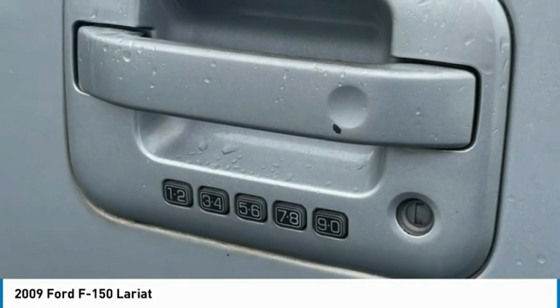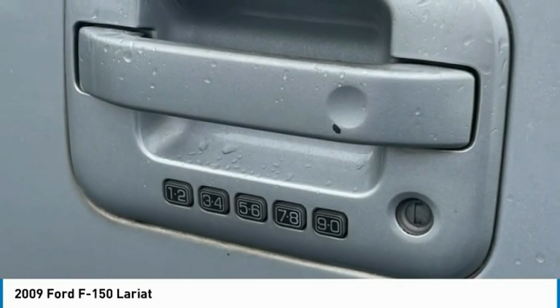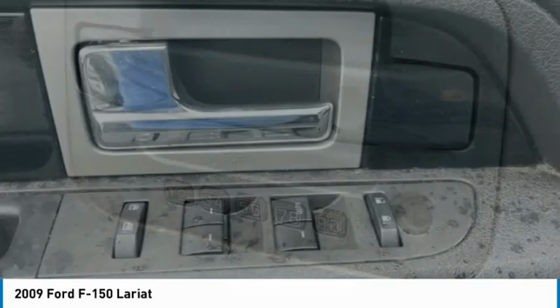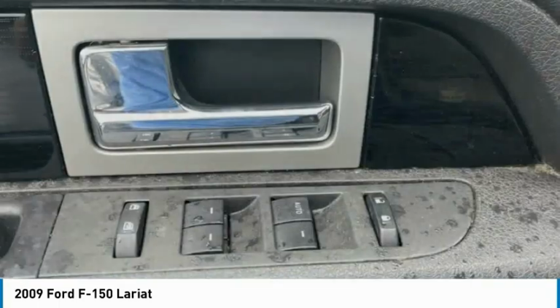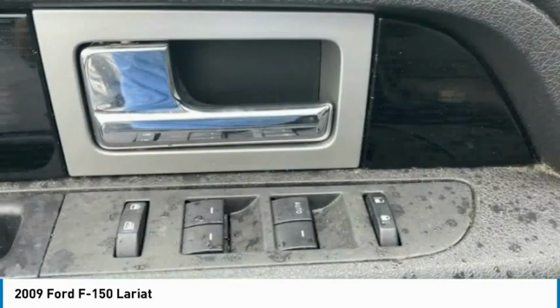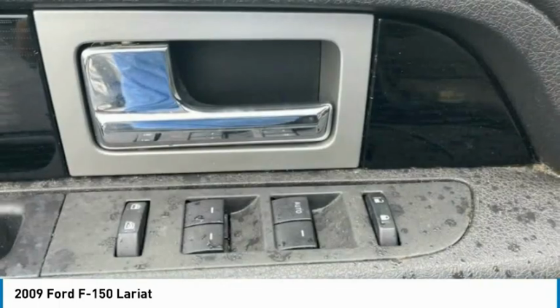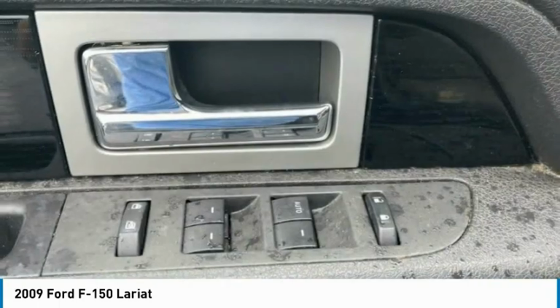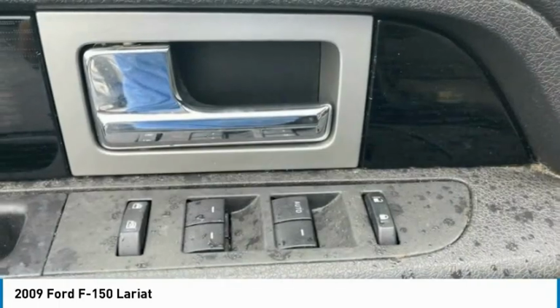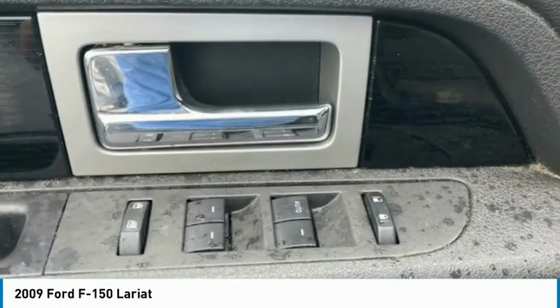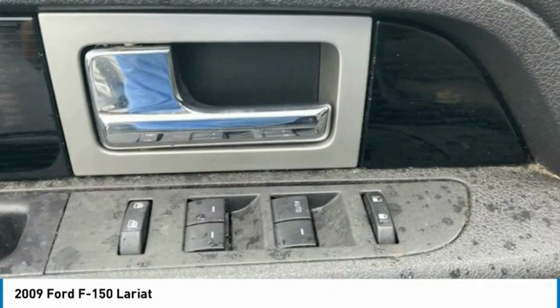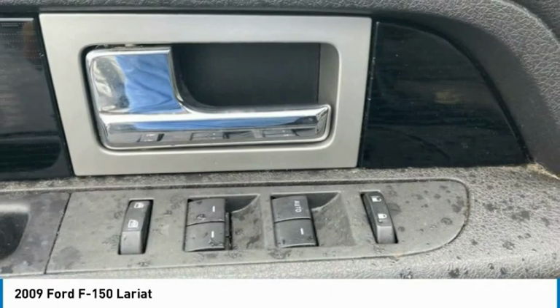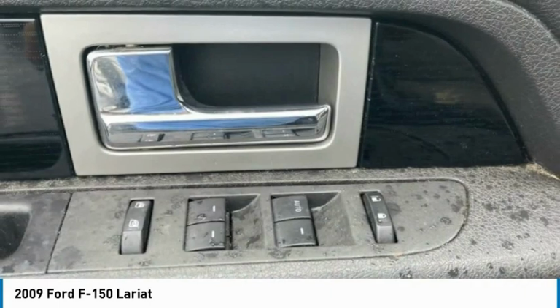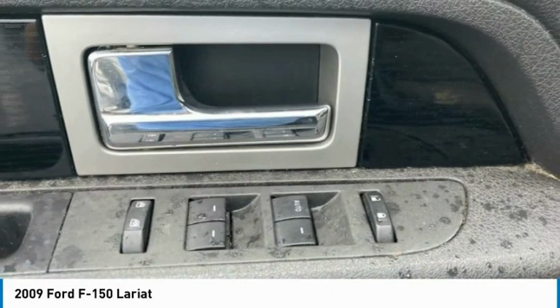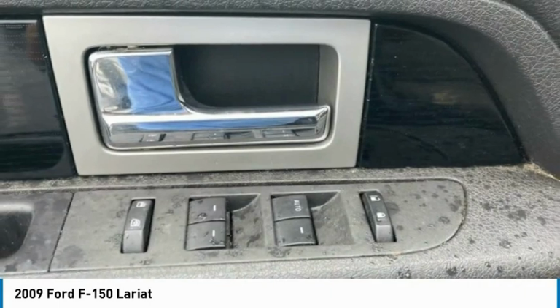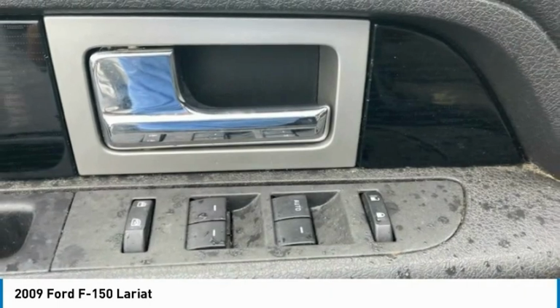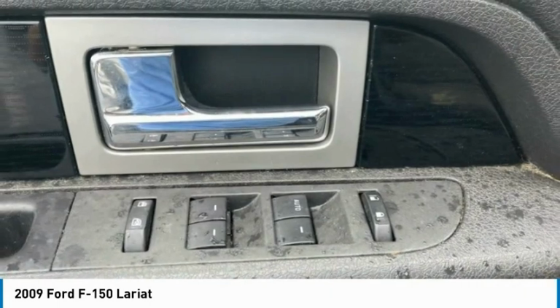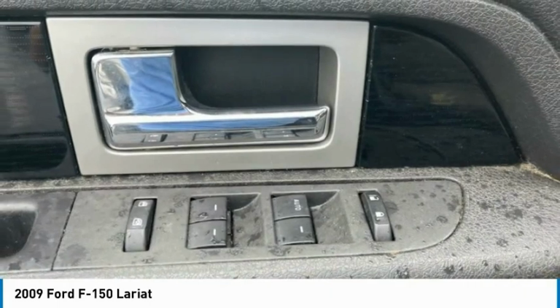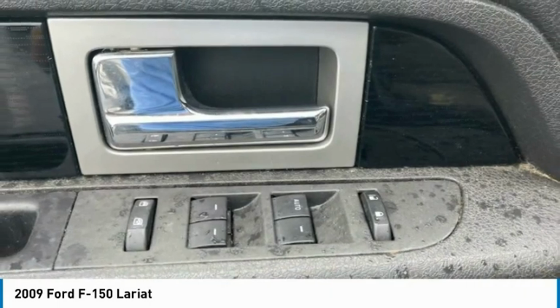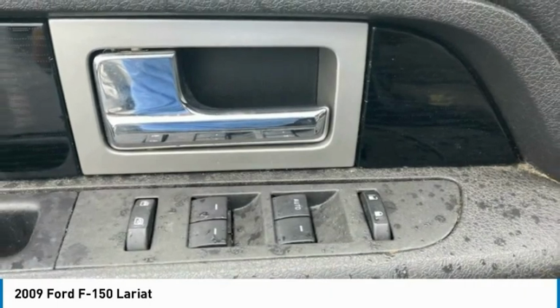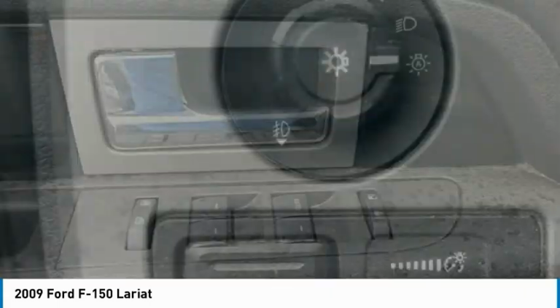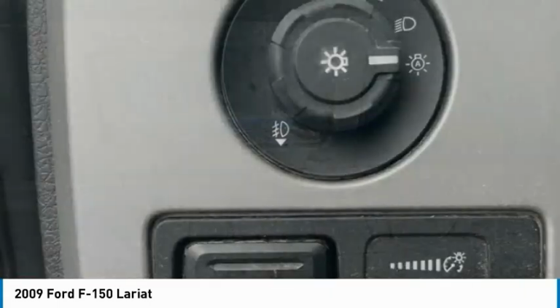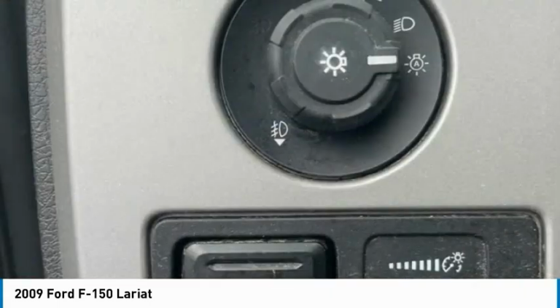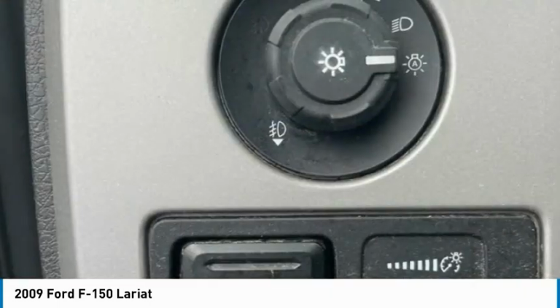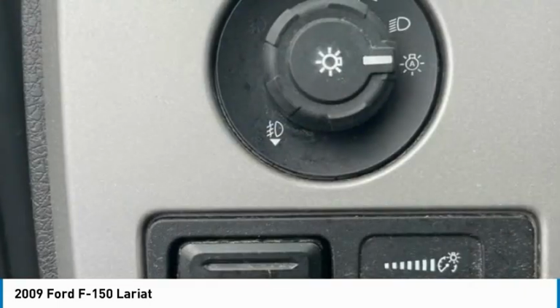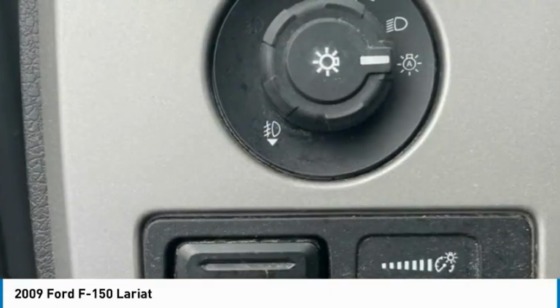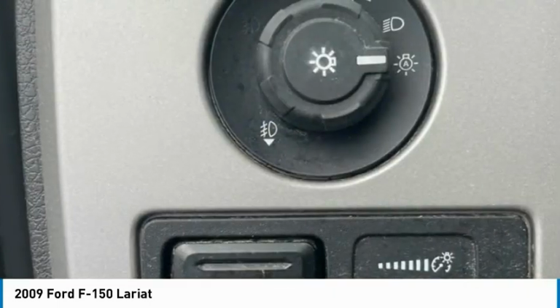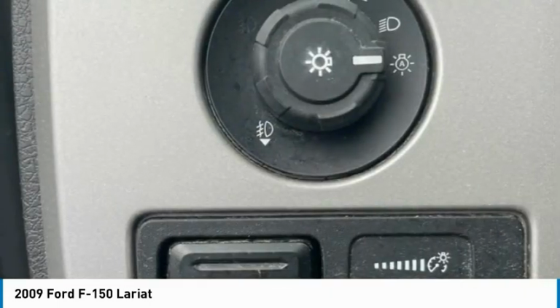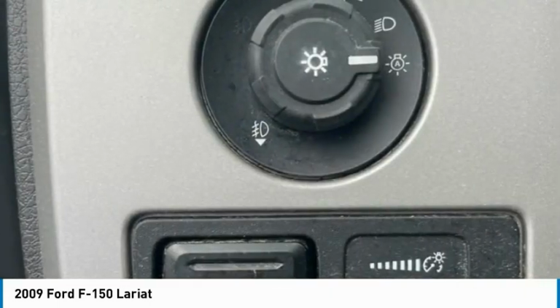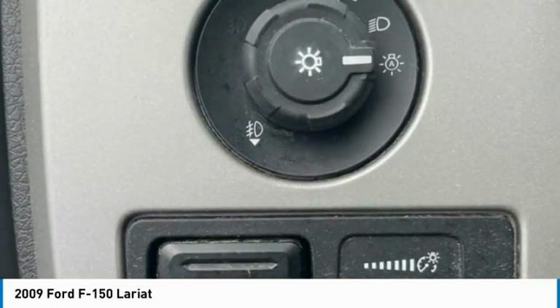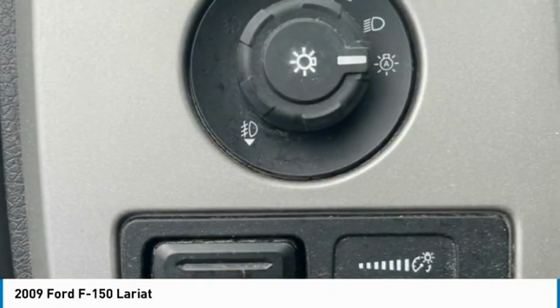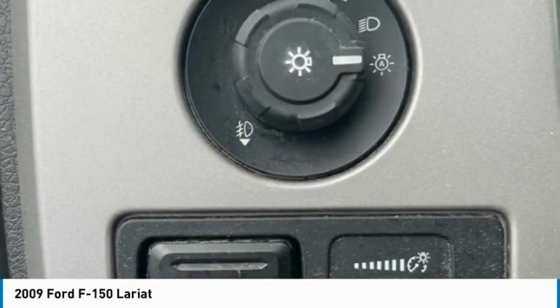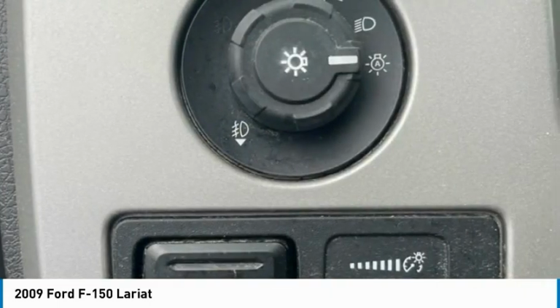Heated seats. Is love at first sight really possible? Let us know when you stop in.